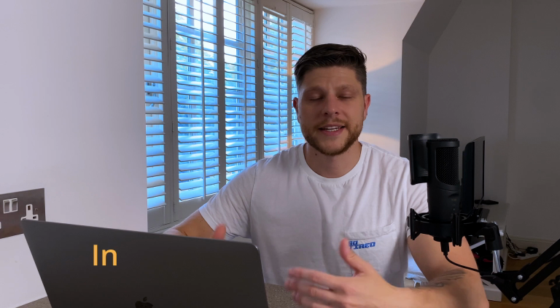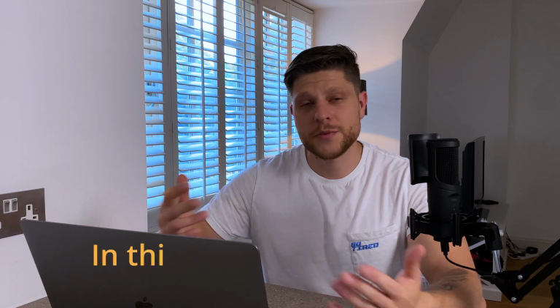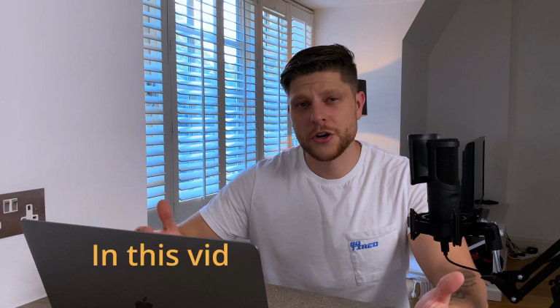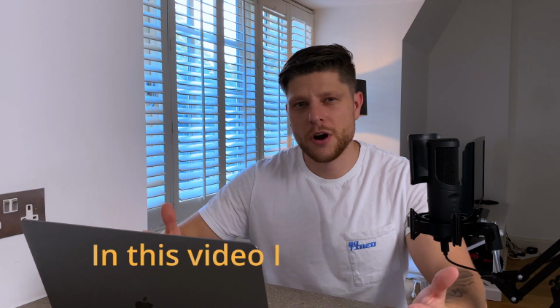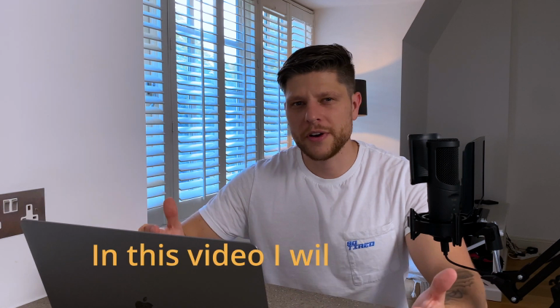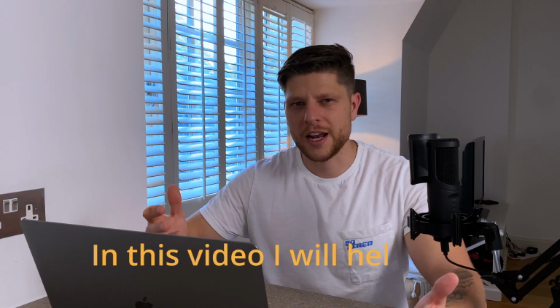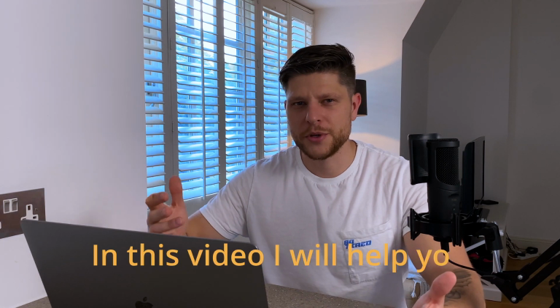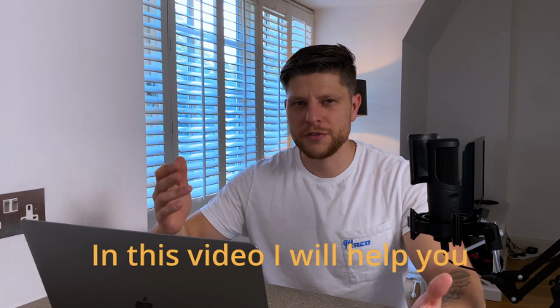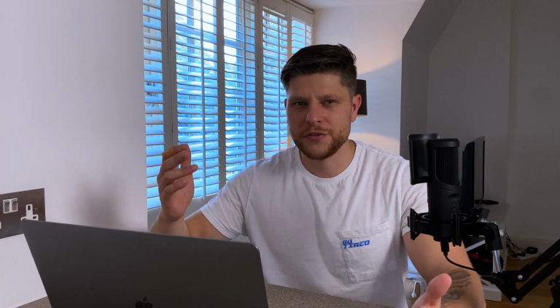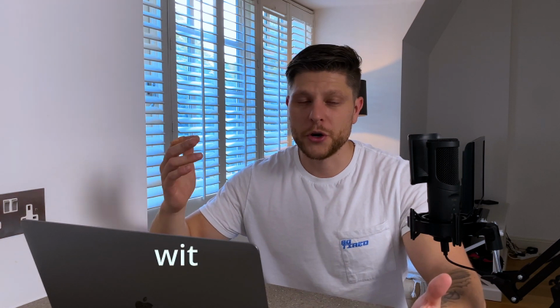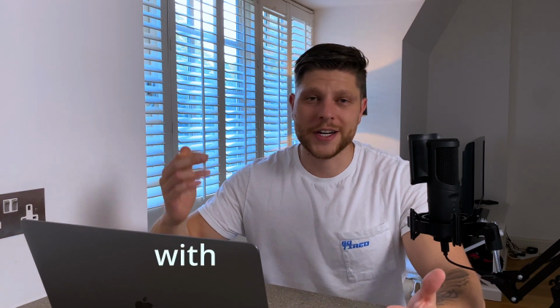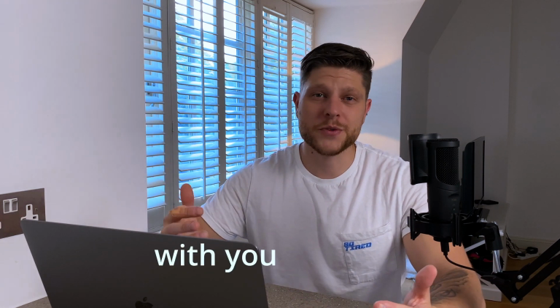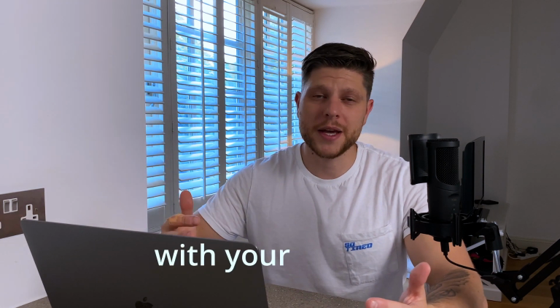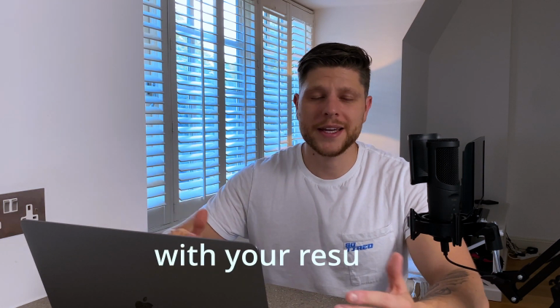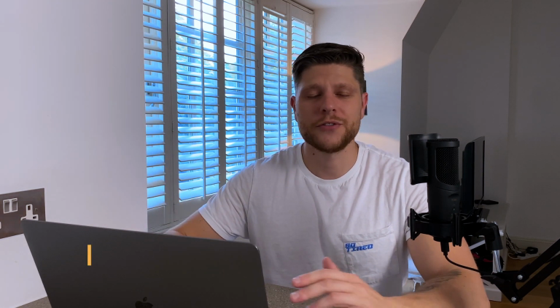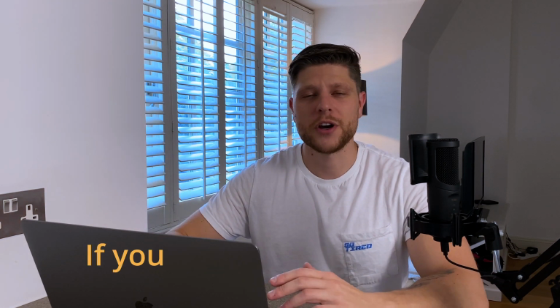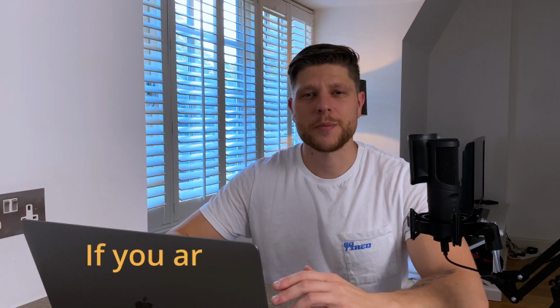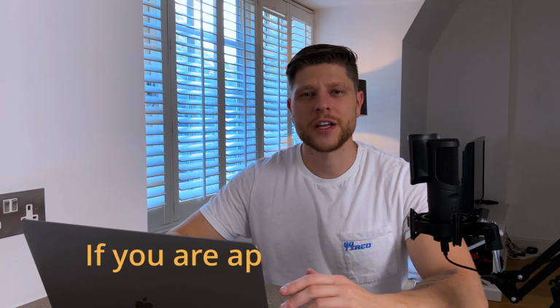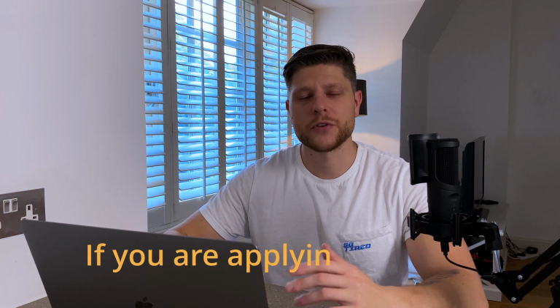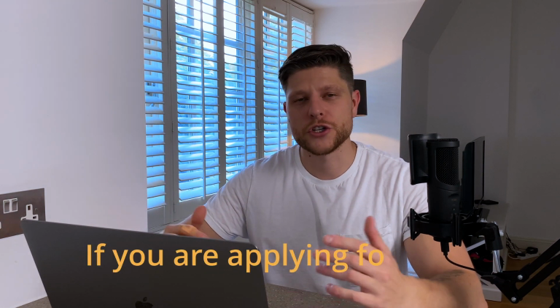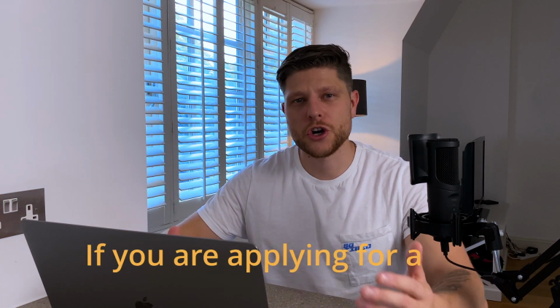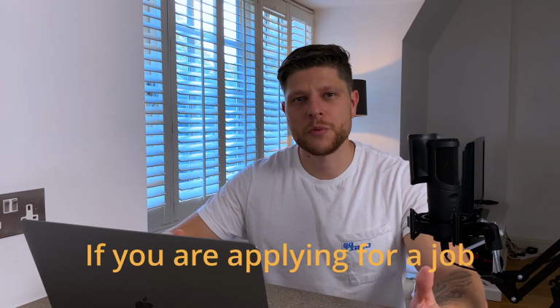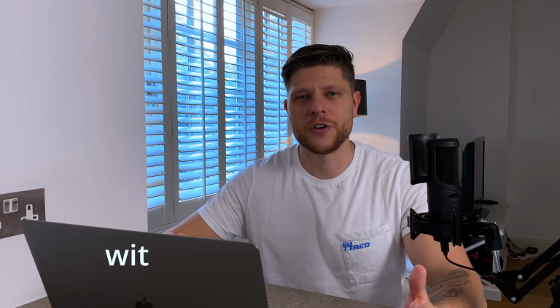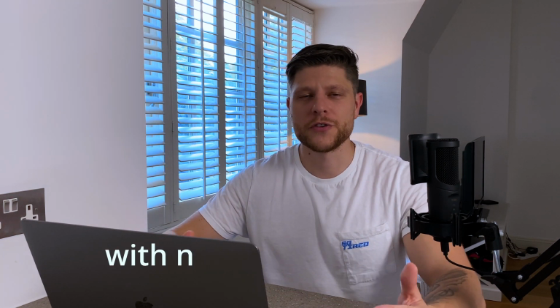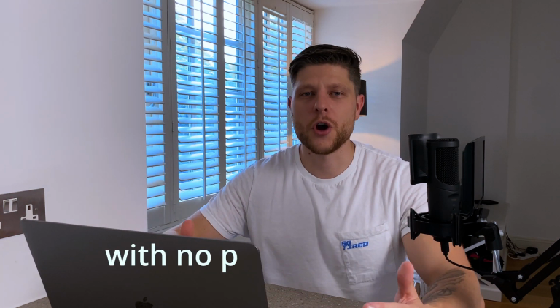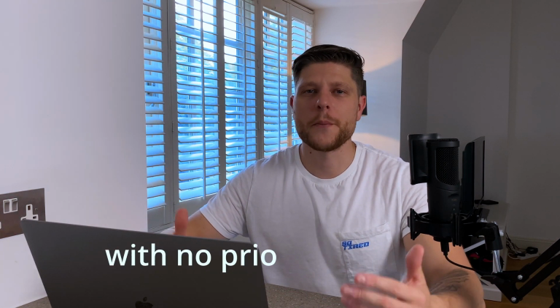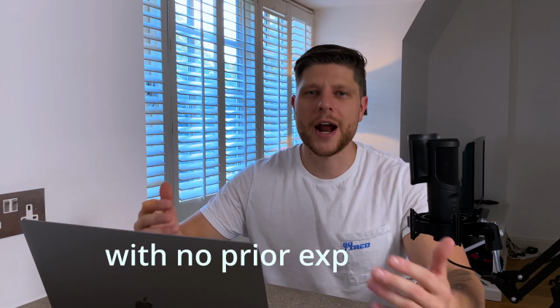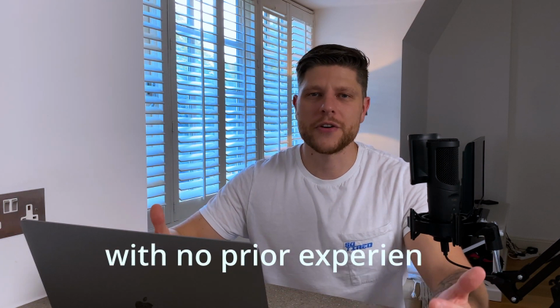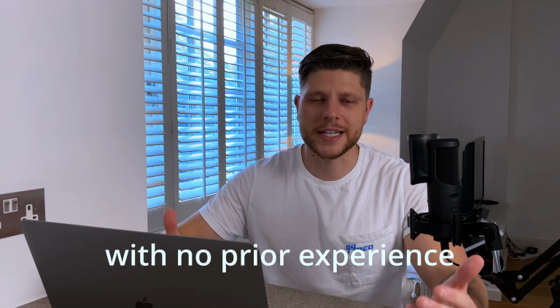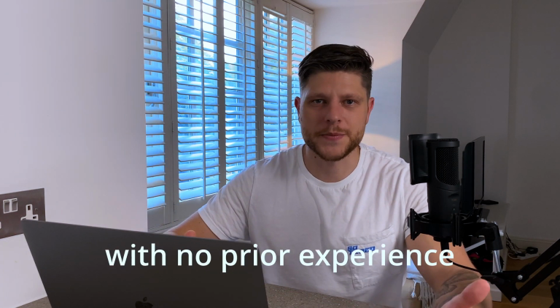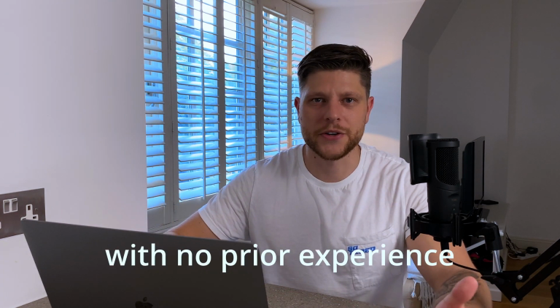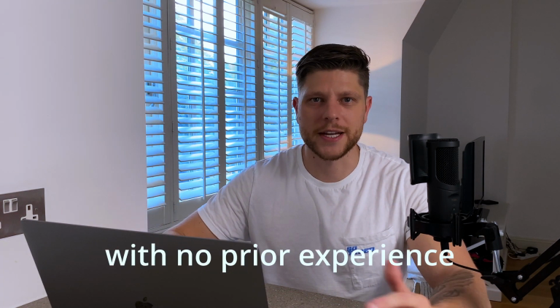In this video I will help you with your resume if you are applying for a job with no prior experience.